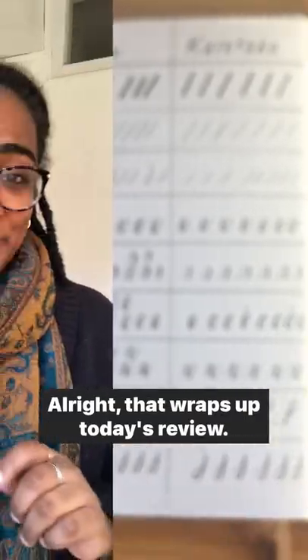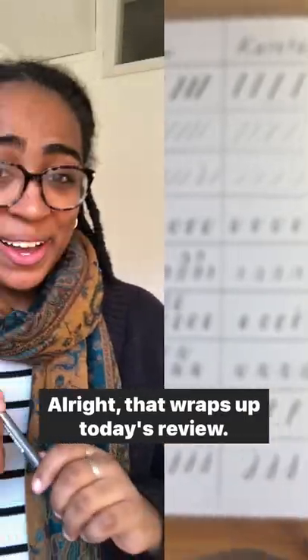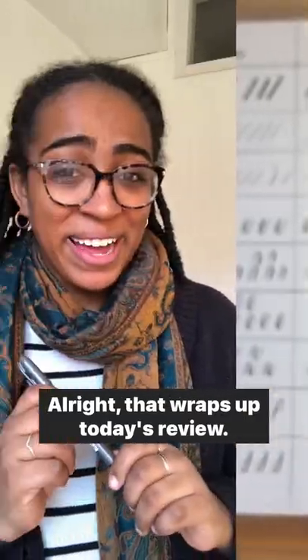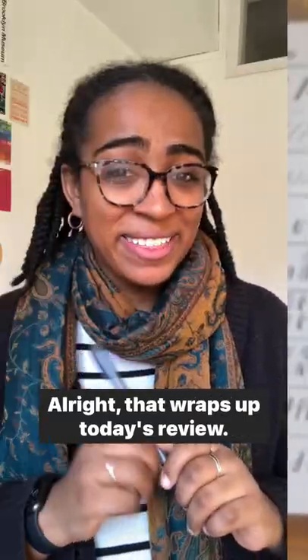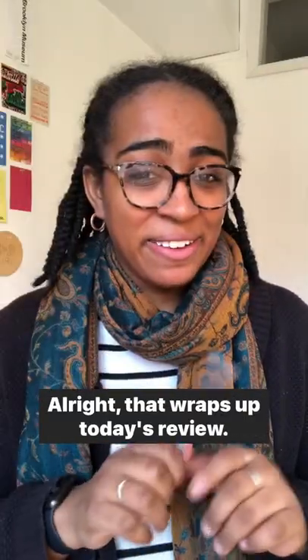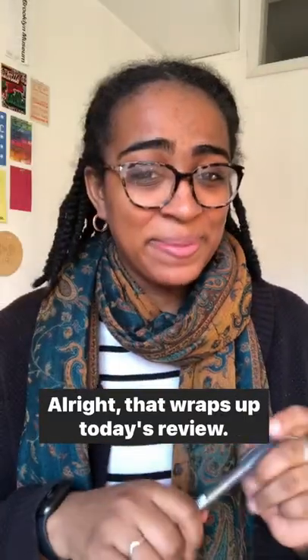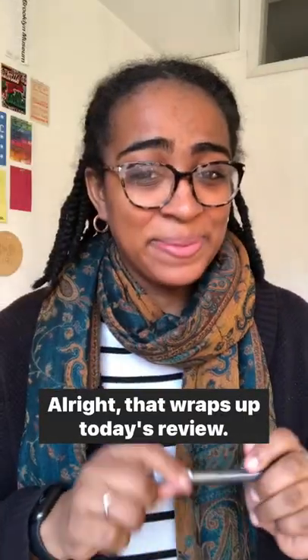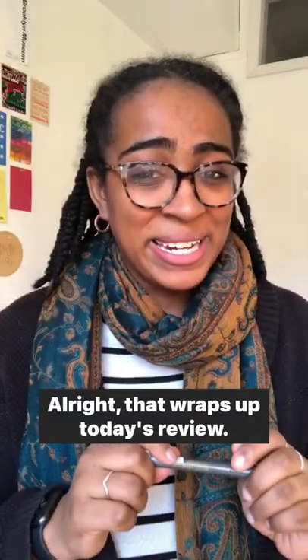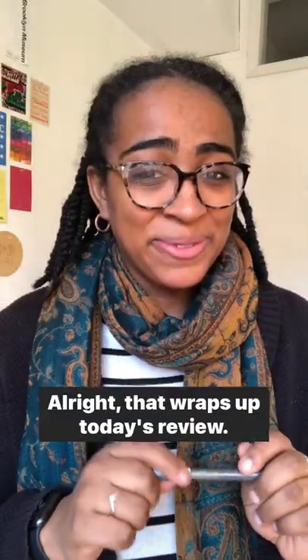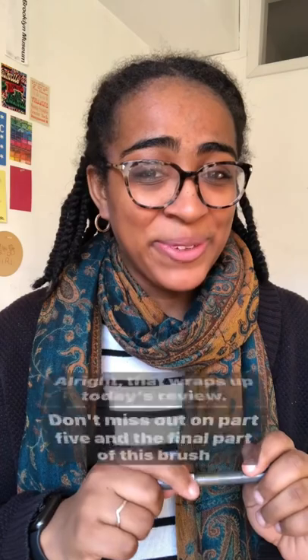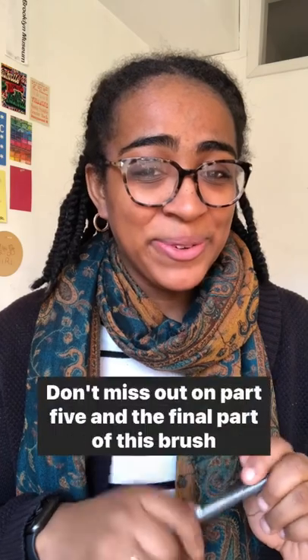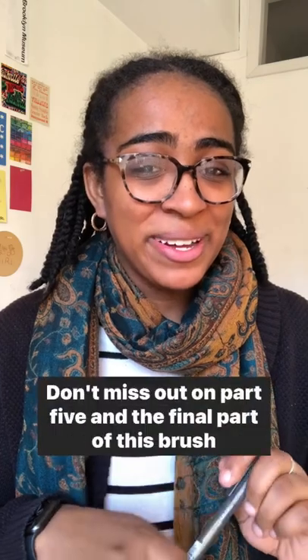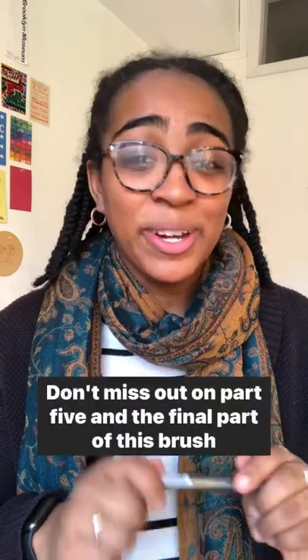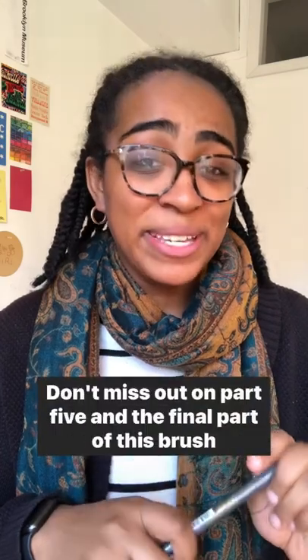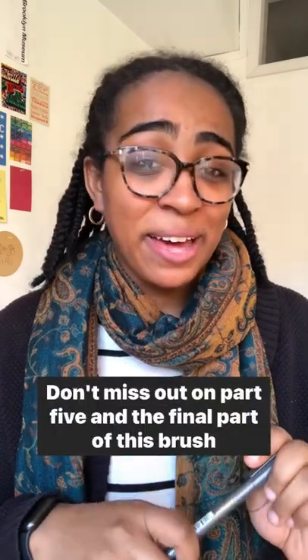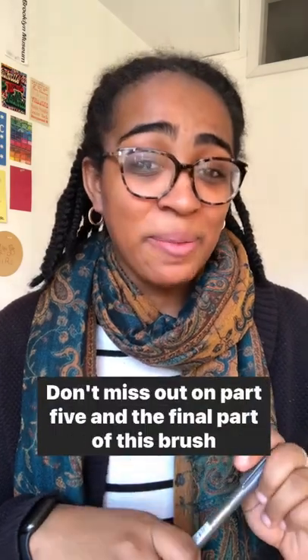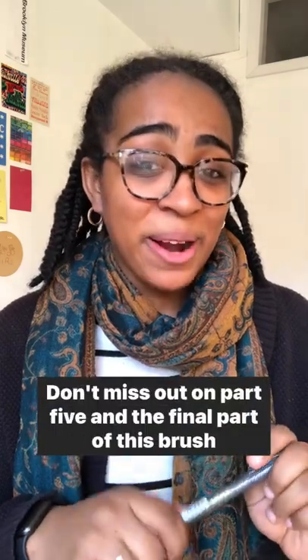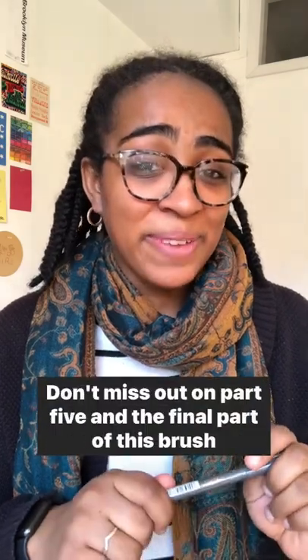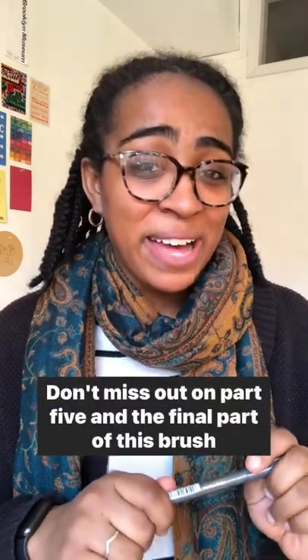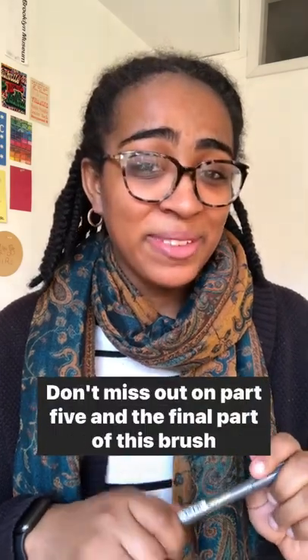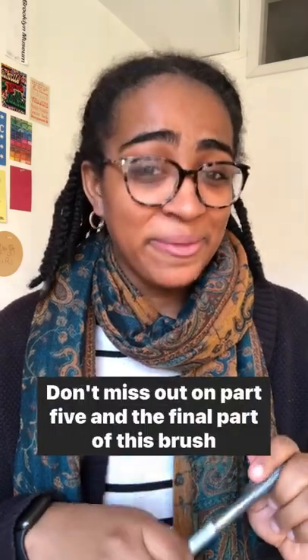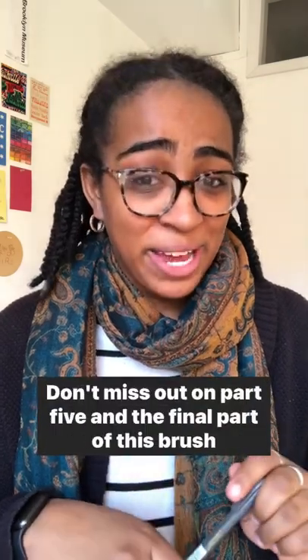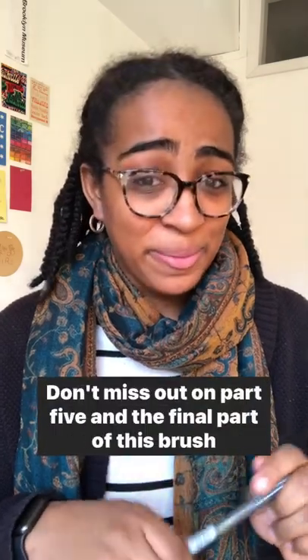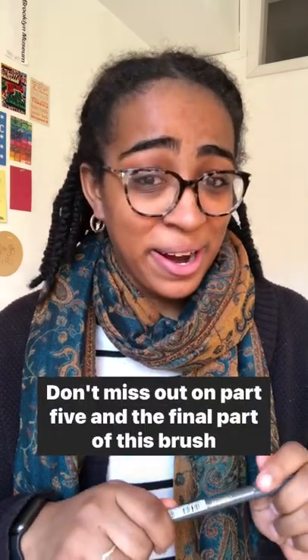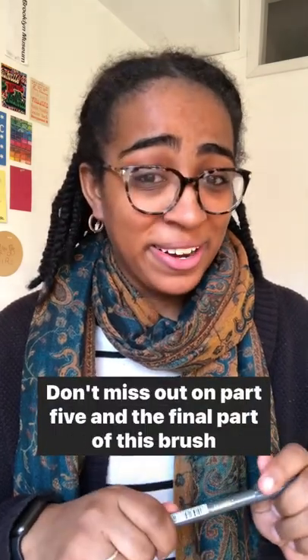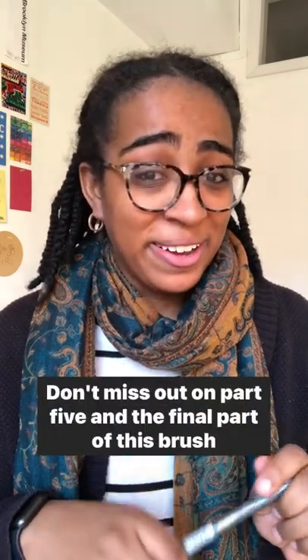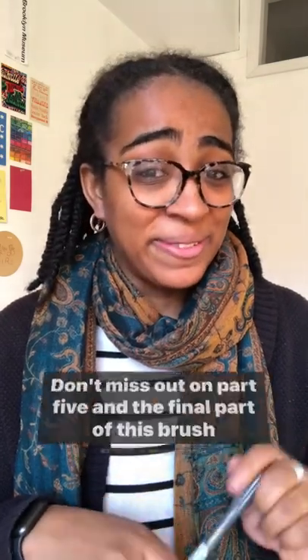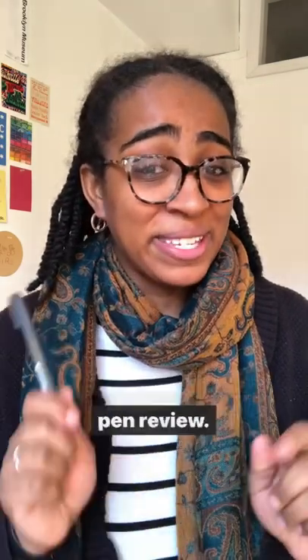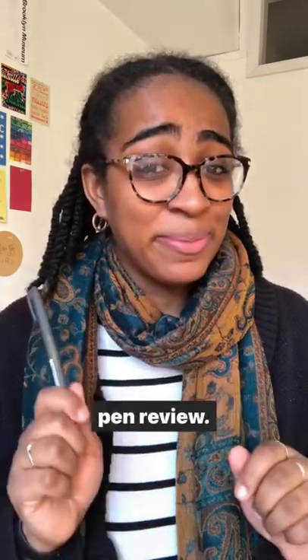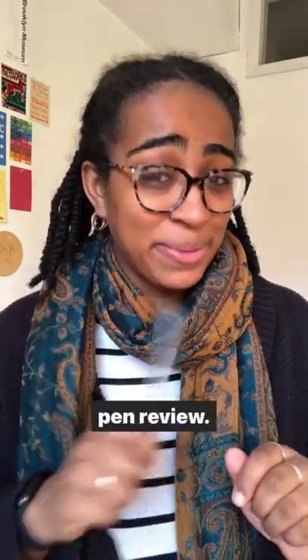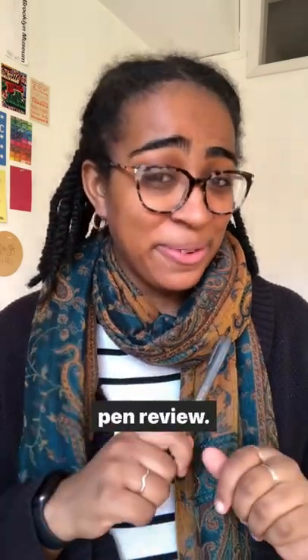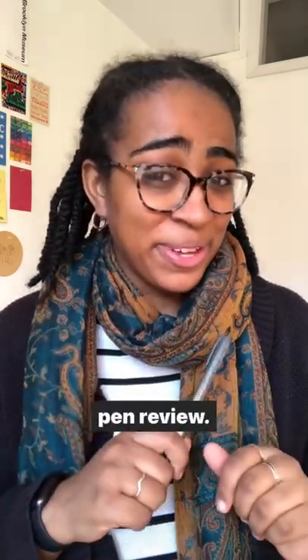All right, that wraps up today's review. Don't miss out on Part 5 and the final part of this Brush Pen Review.